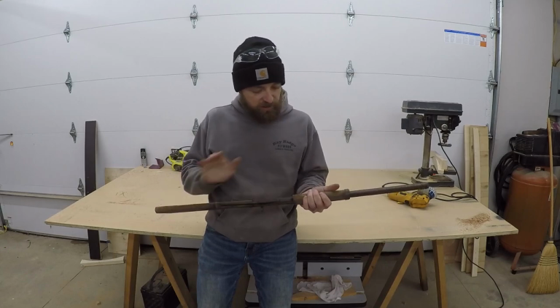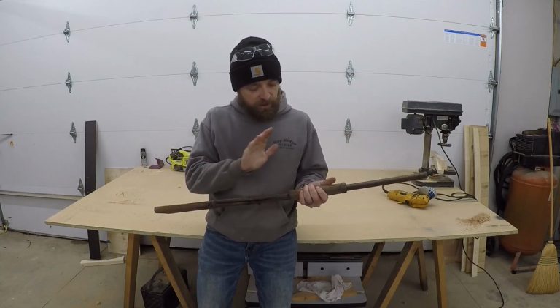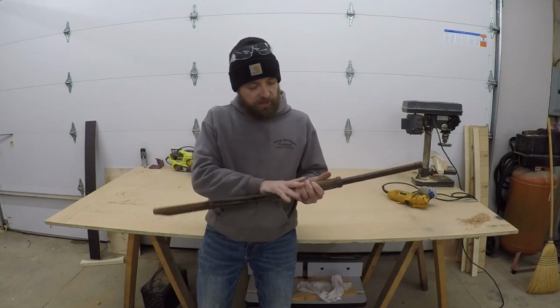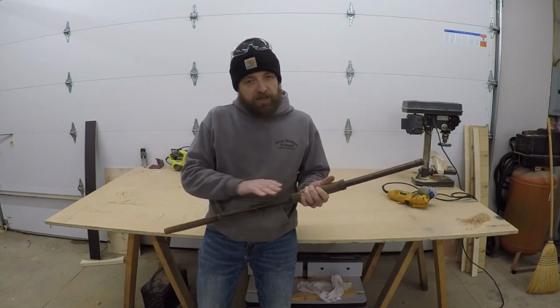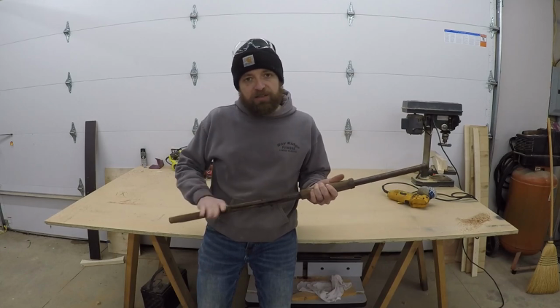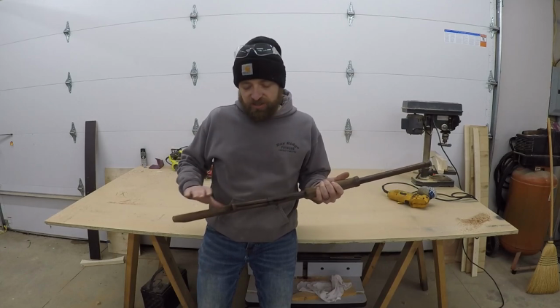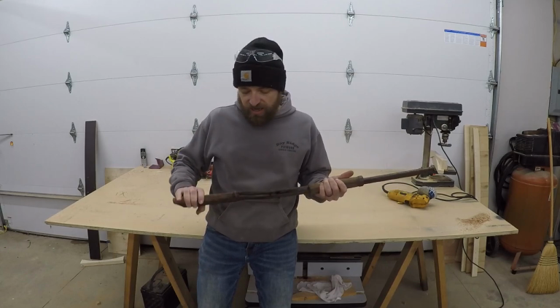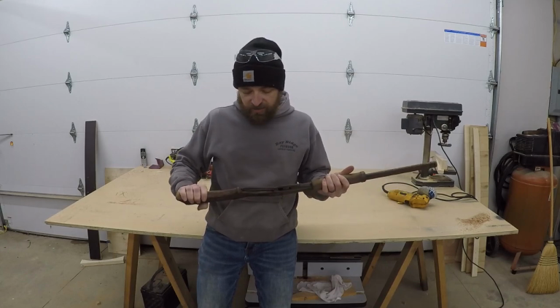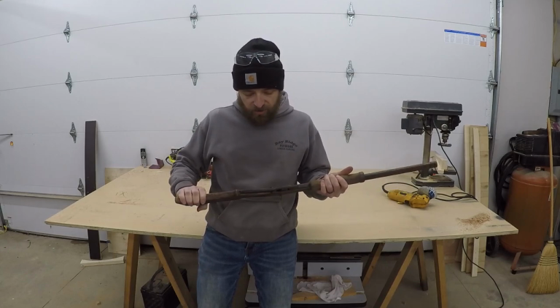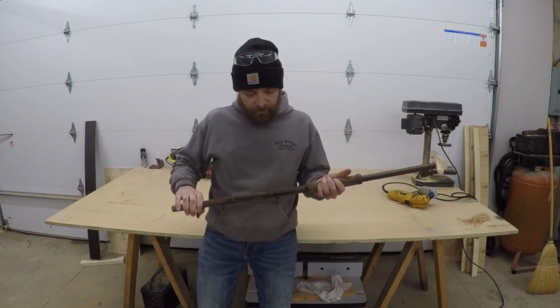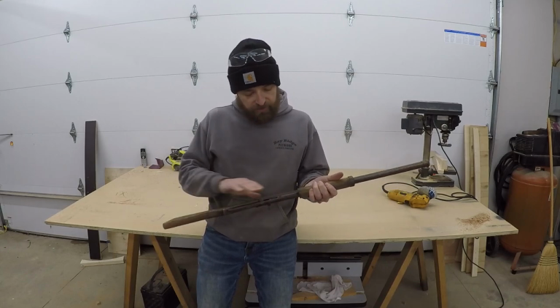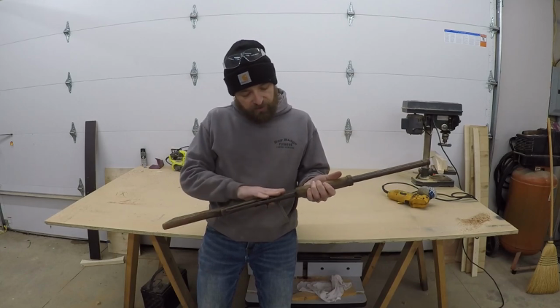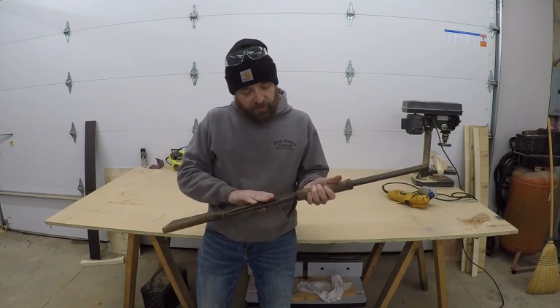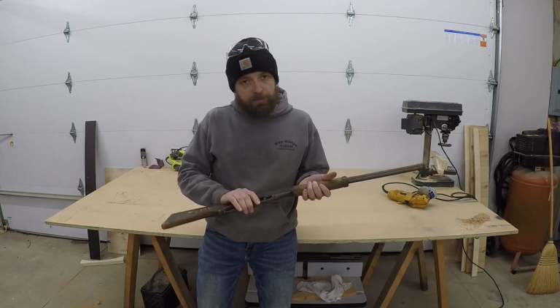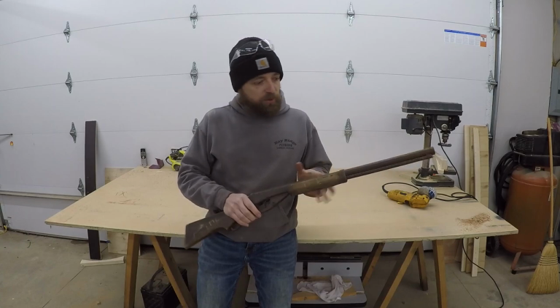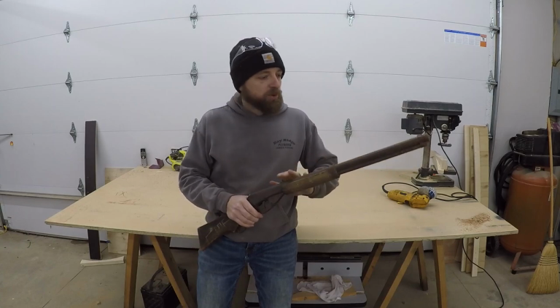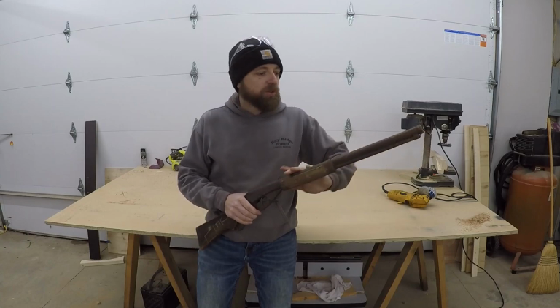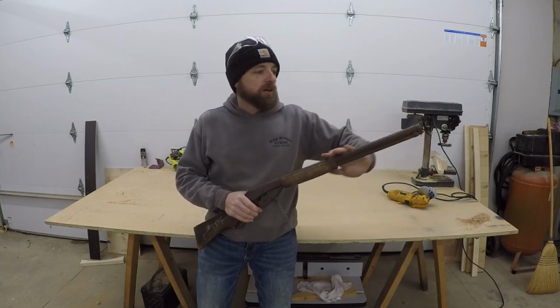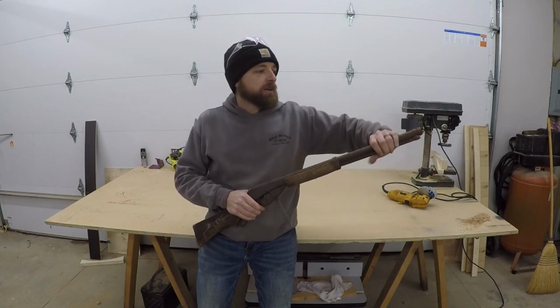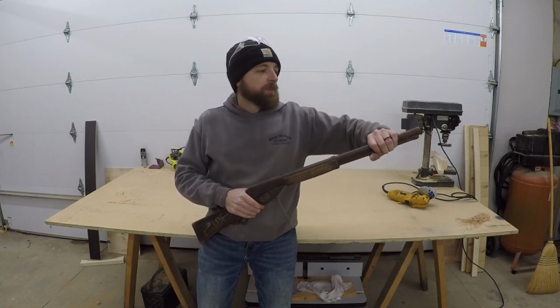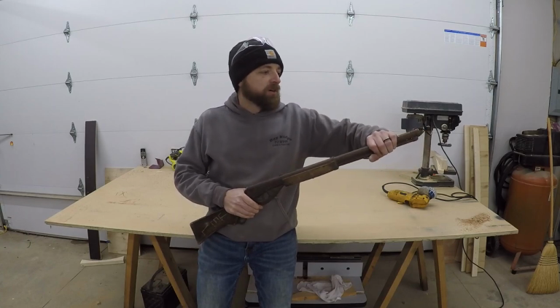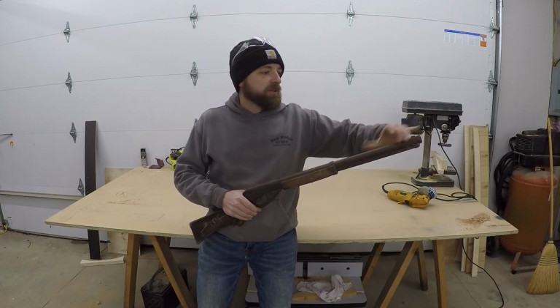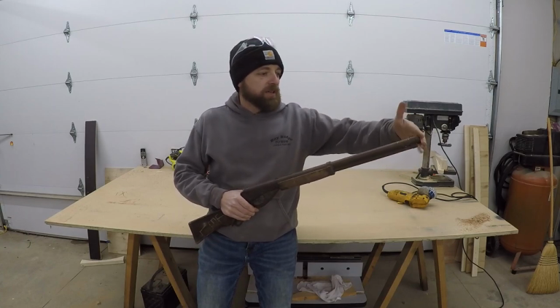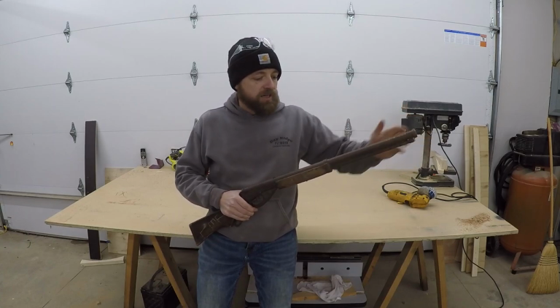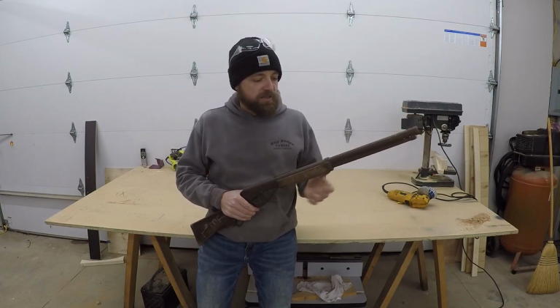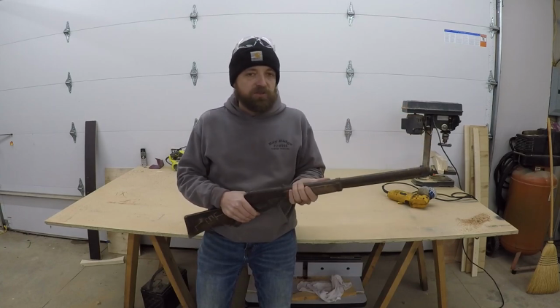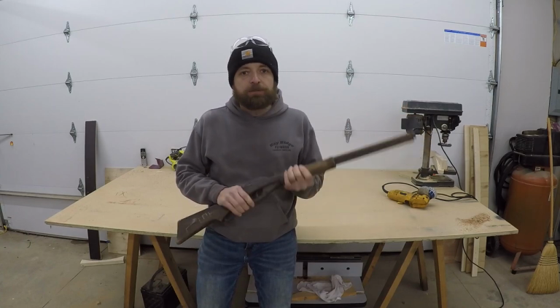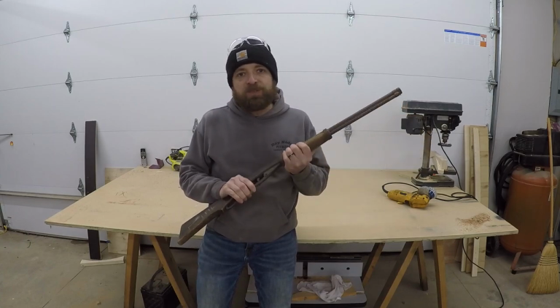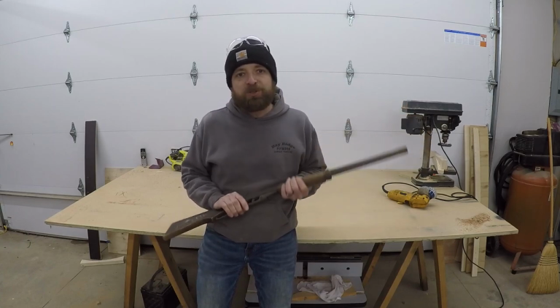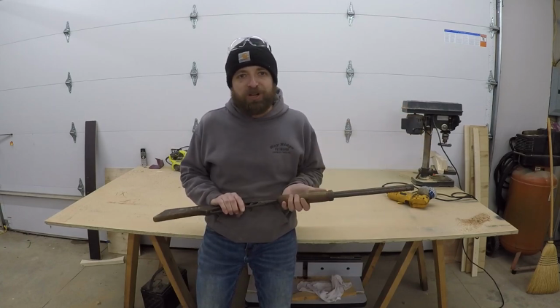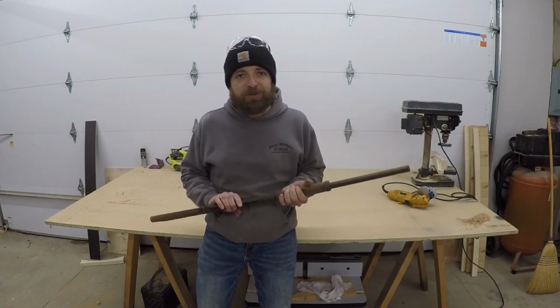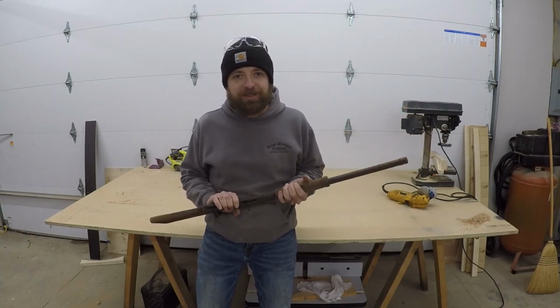I'm going to do the handle and the stock in alder, clean it up and re-blue the barrel and the ends and everything. Let me show you how we do it.